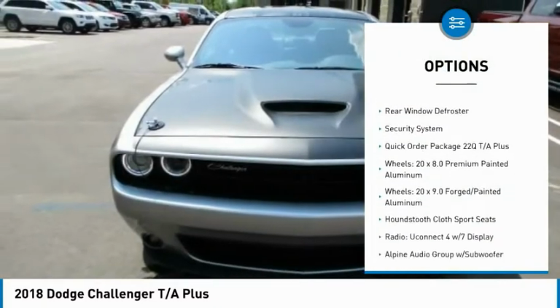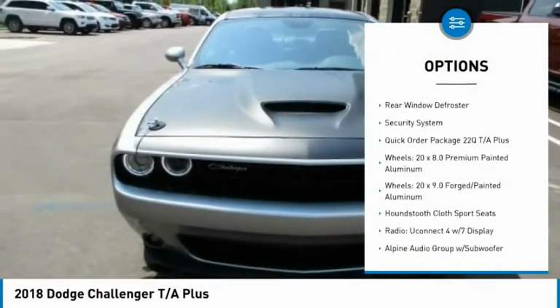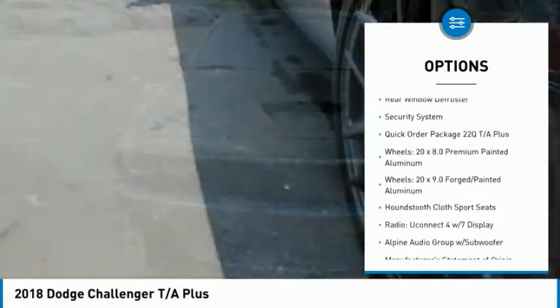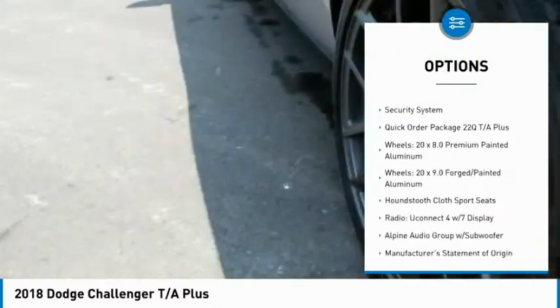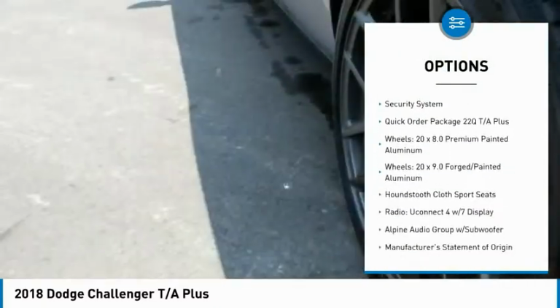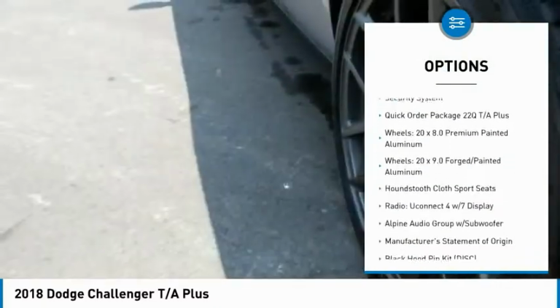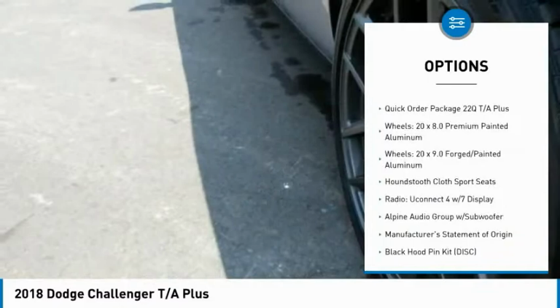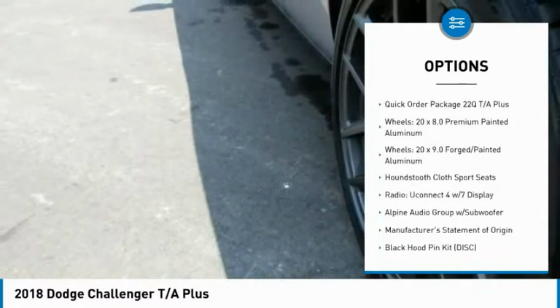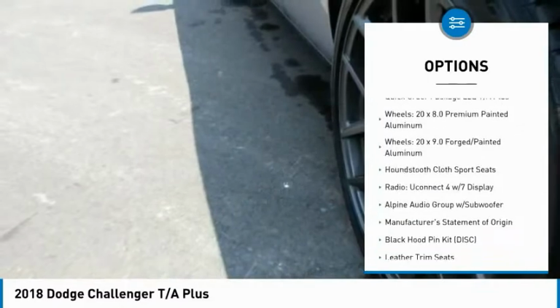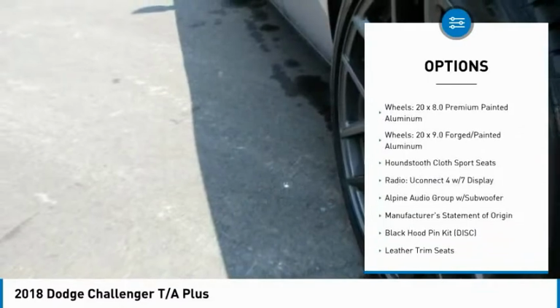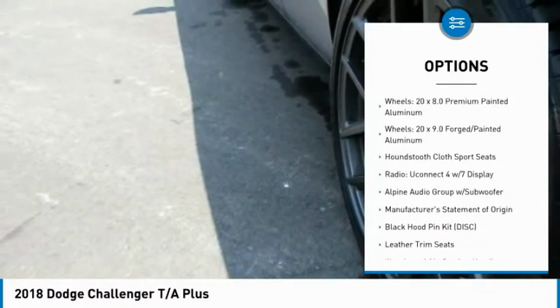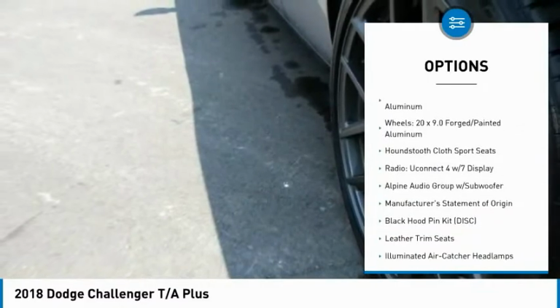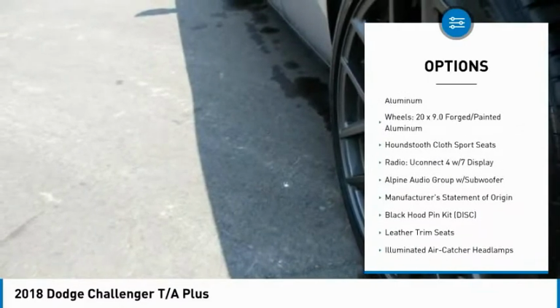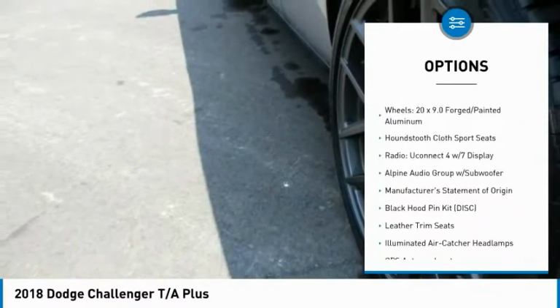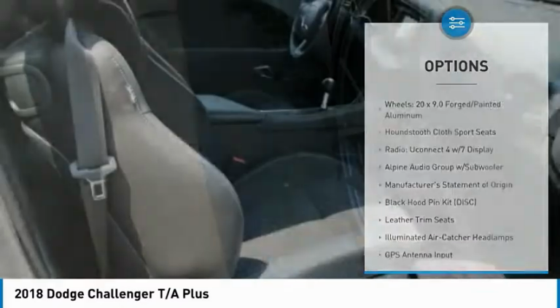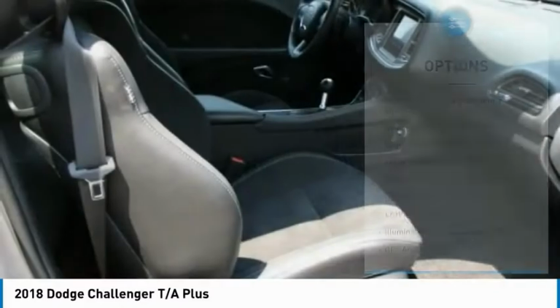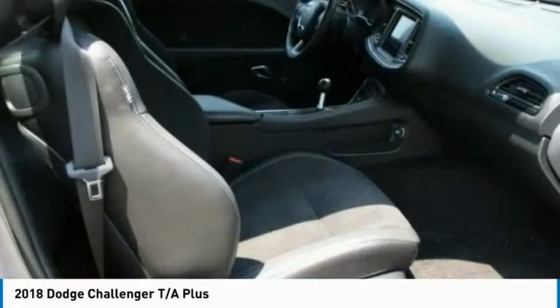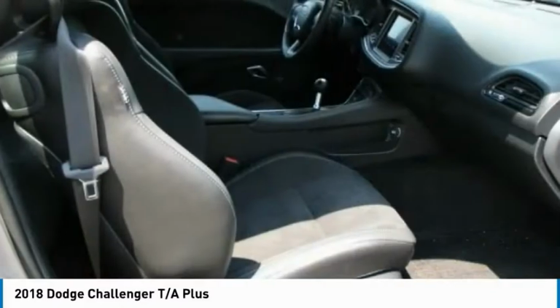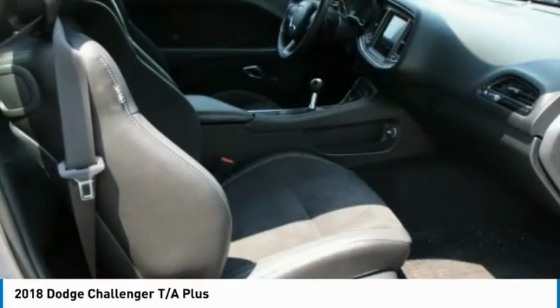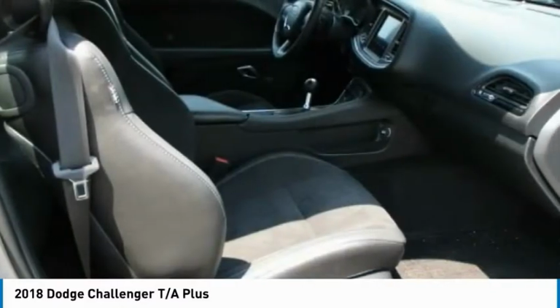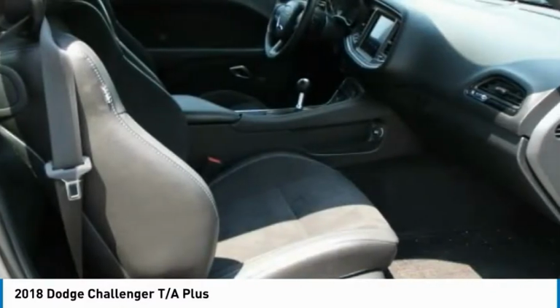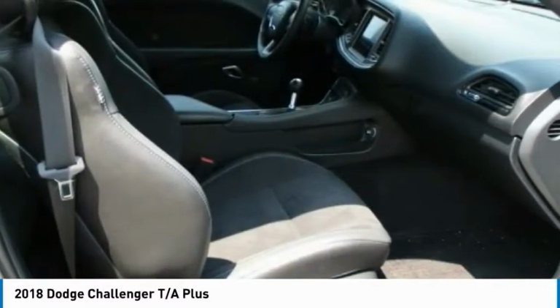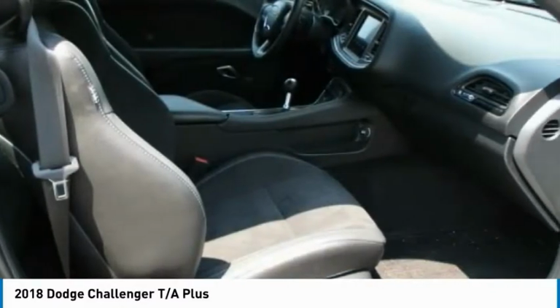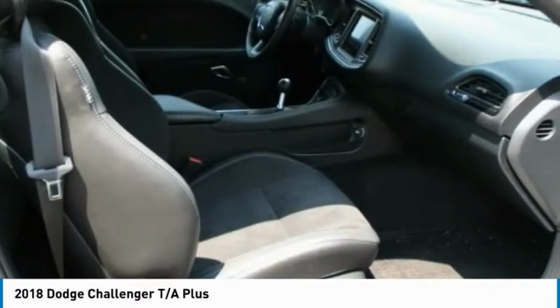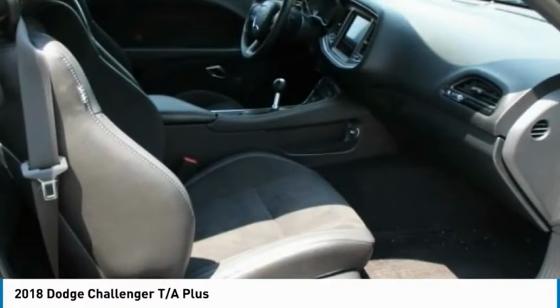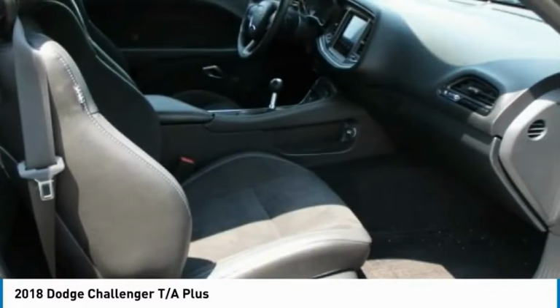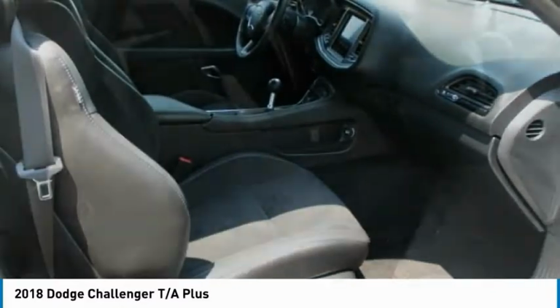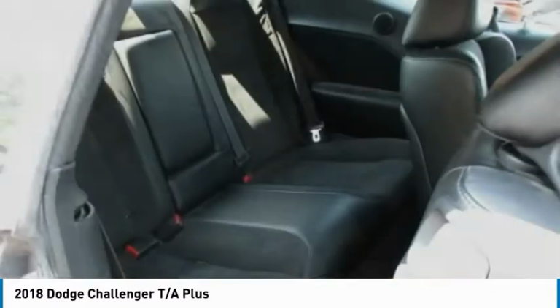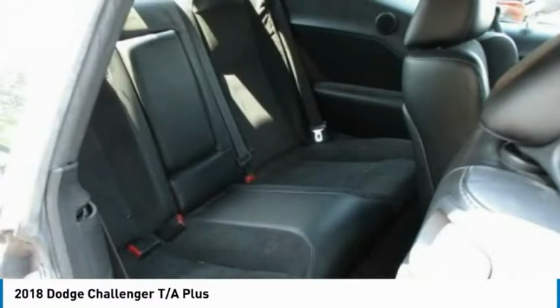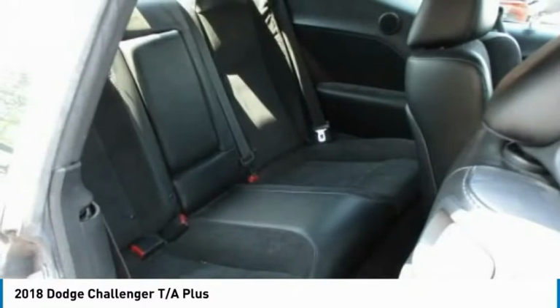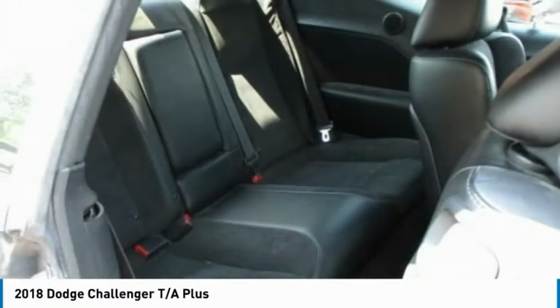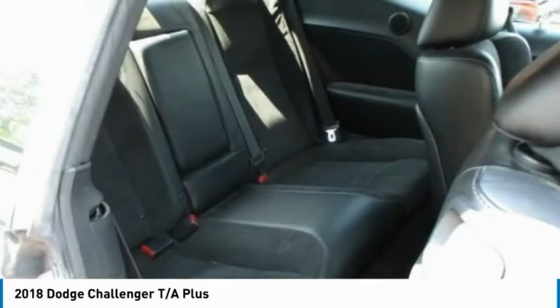Remote keyless entry, fog lights, four-wheel disc brakes, speed control, rear window defroster, and security system.